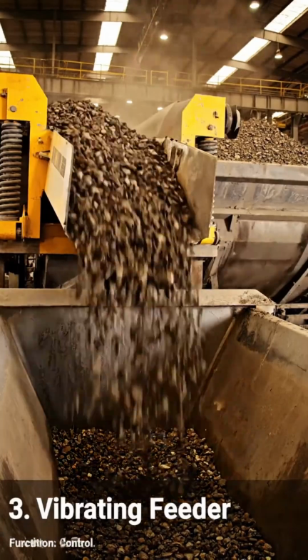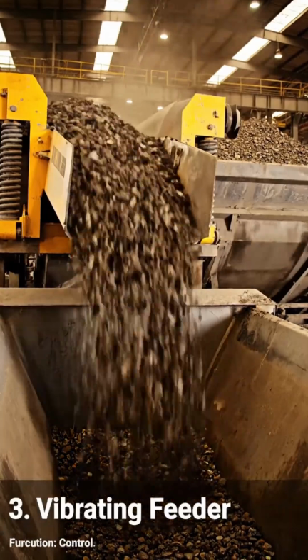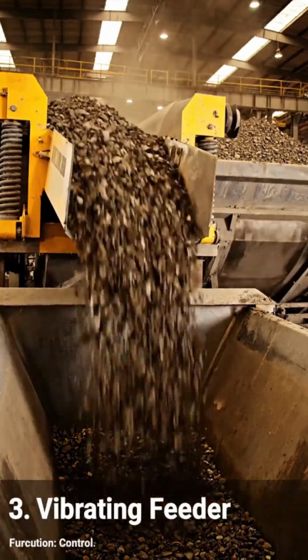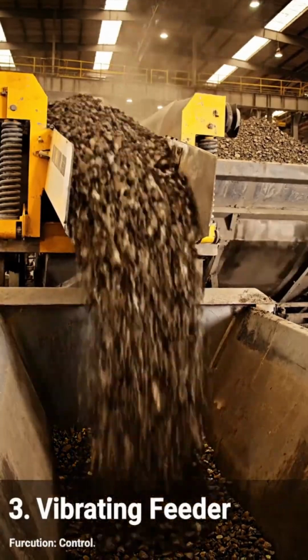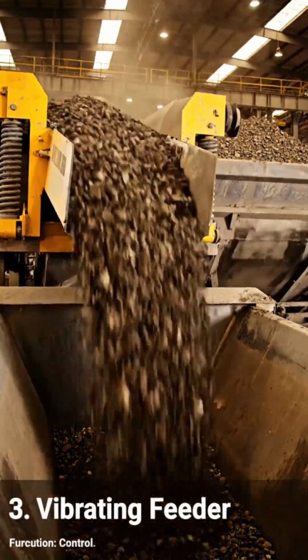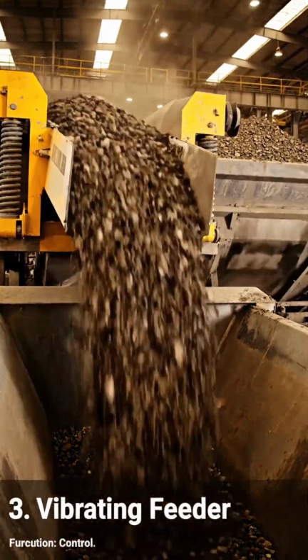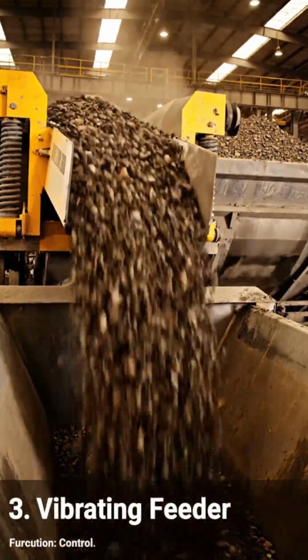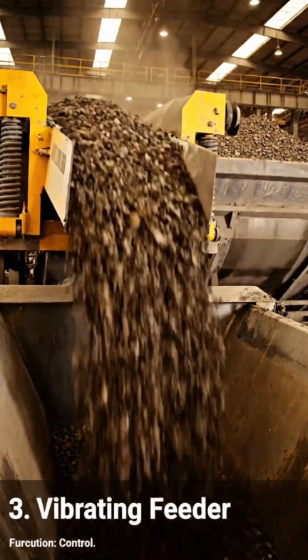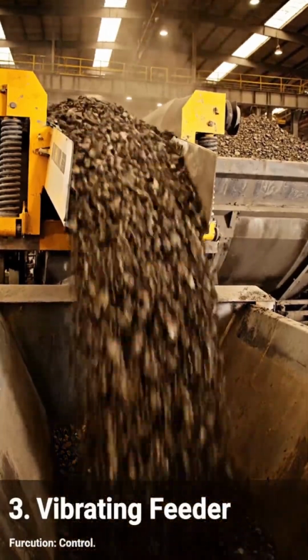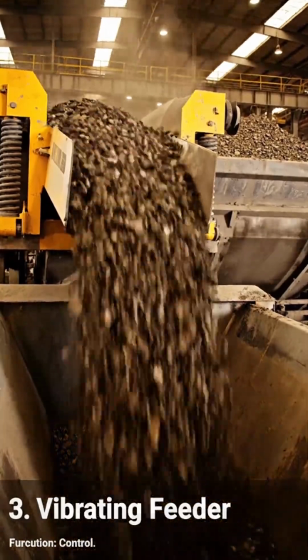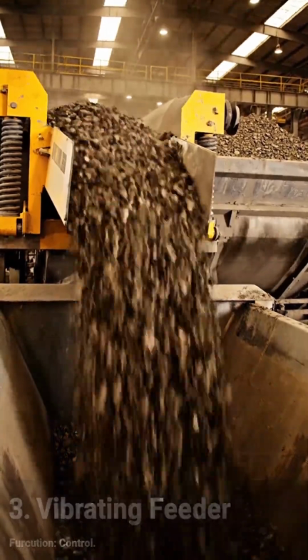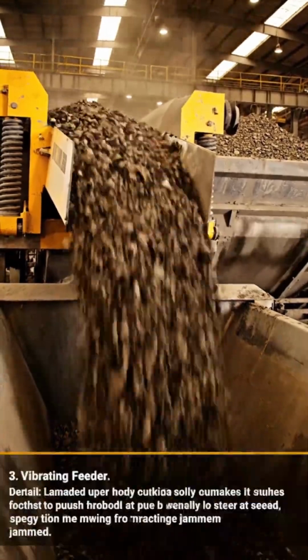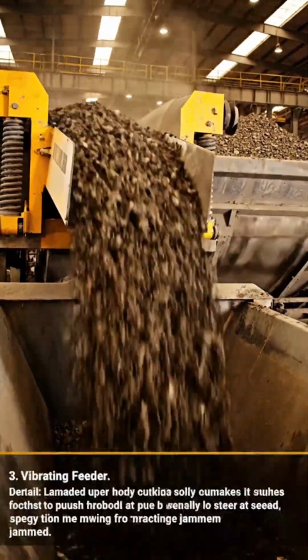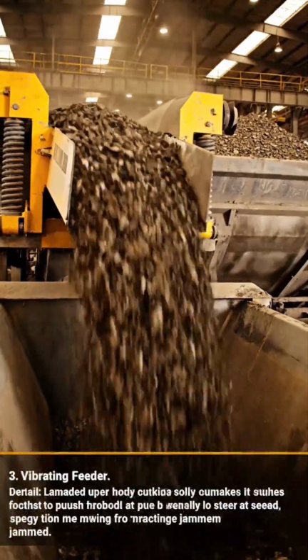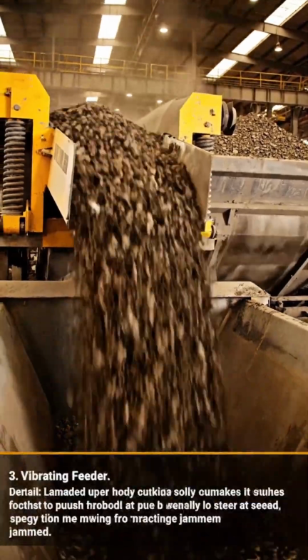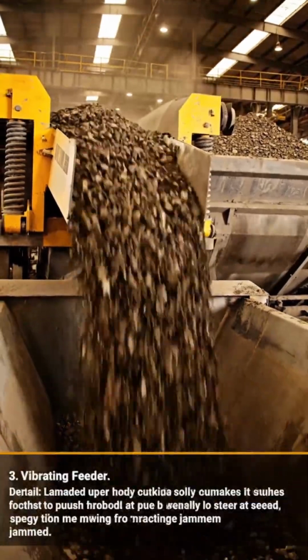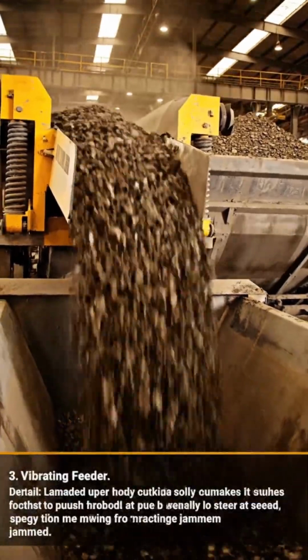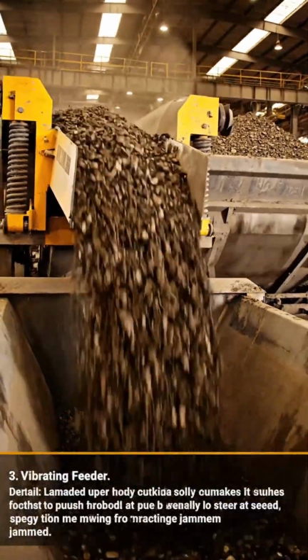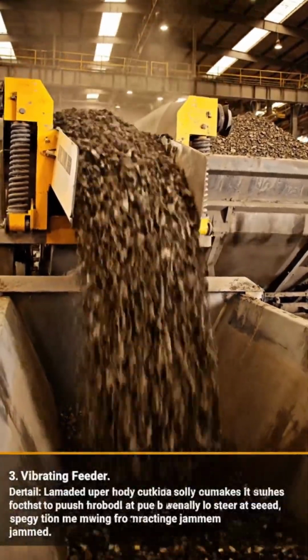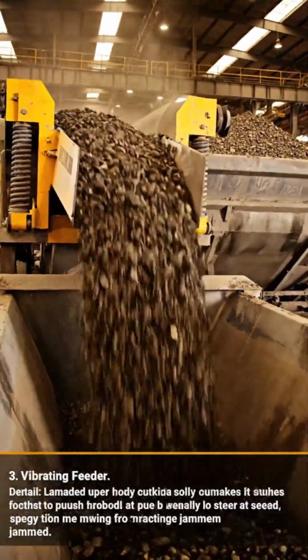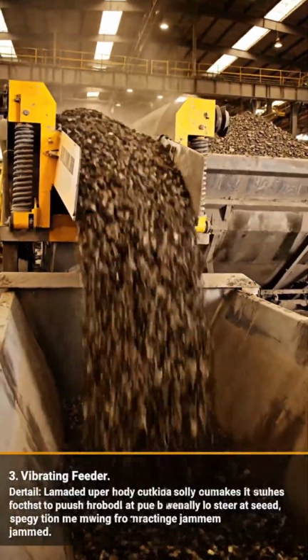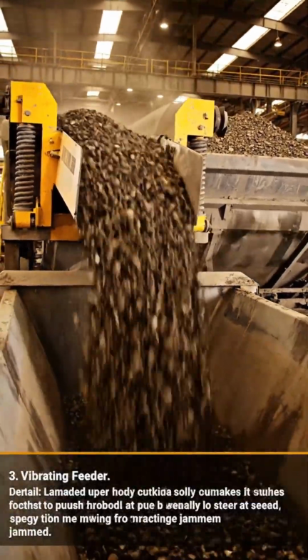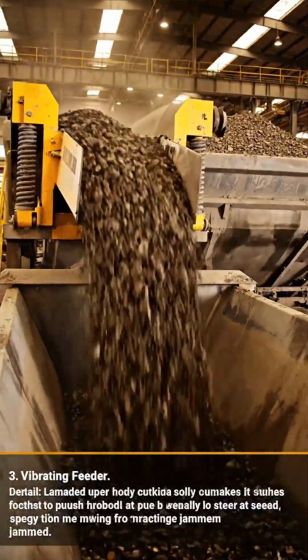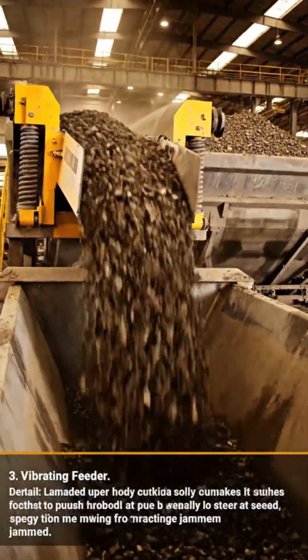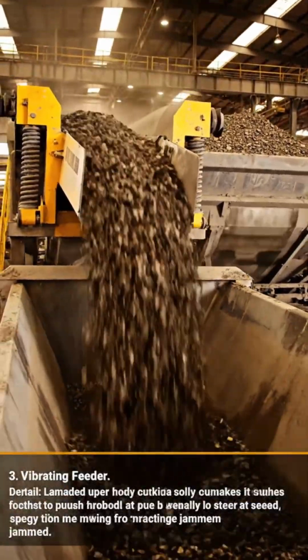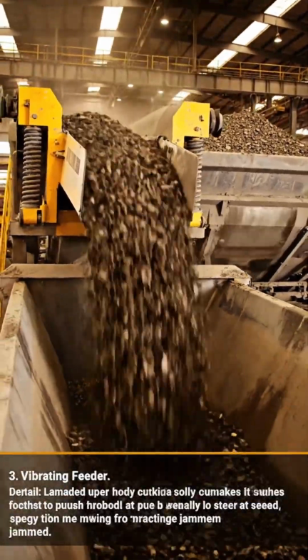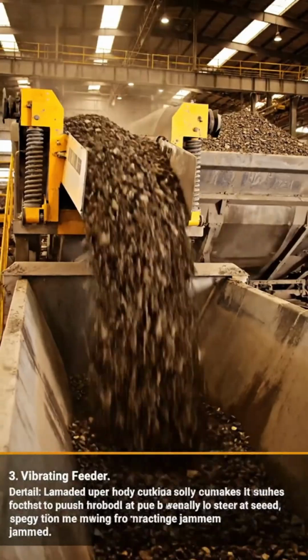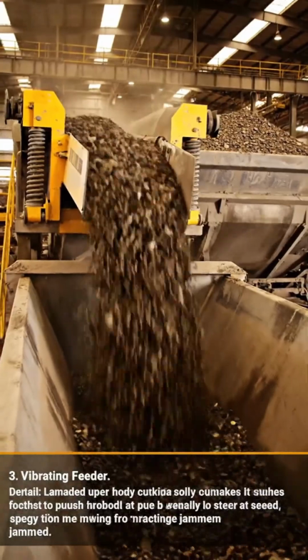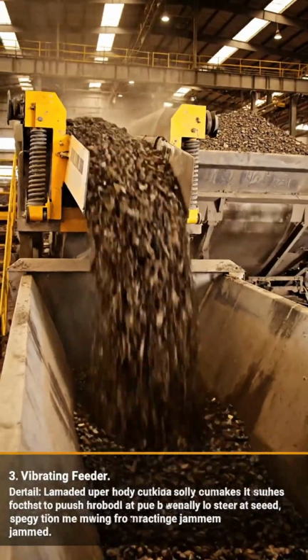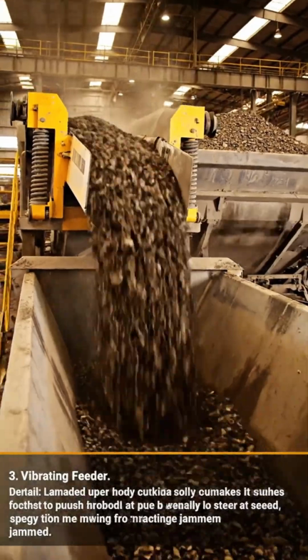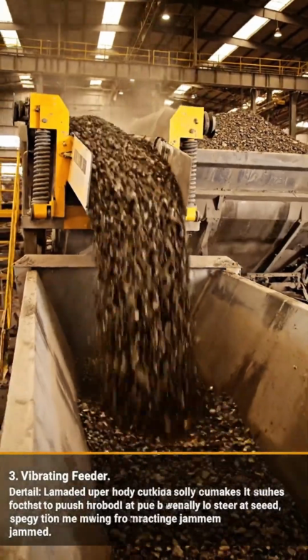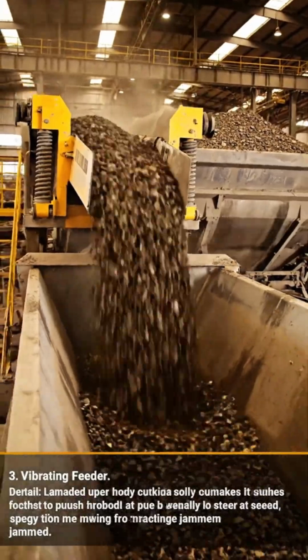Three: vibrating feeder. Function: flow control. Located under the hopper. It shakes continuously to push material into the heart of the system.